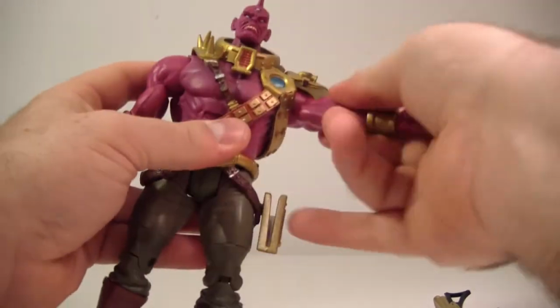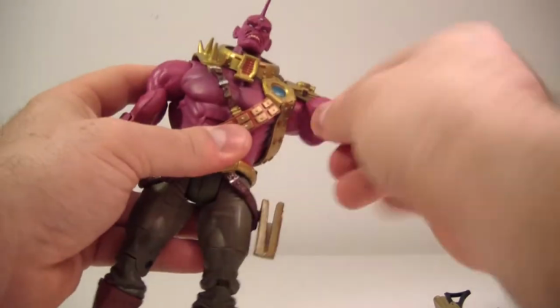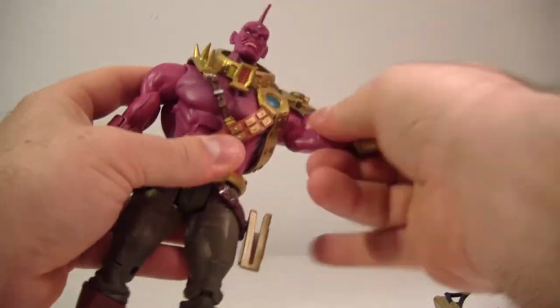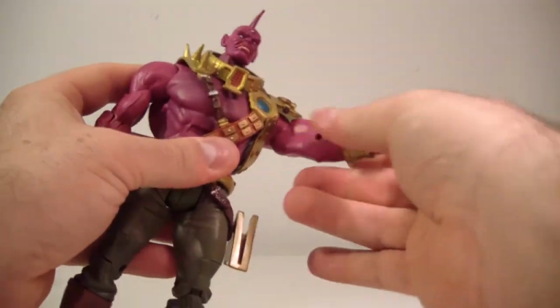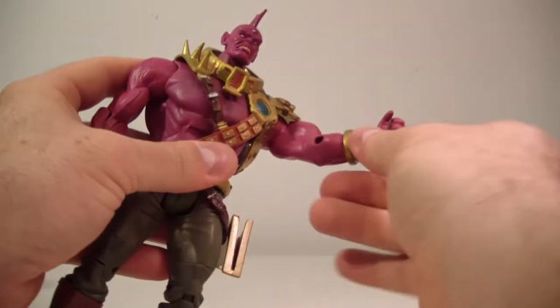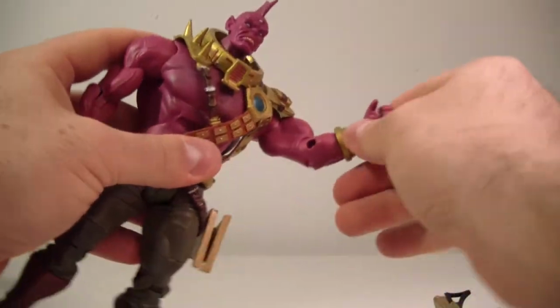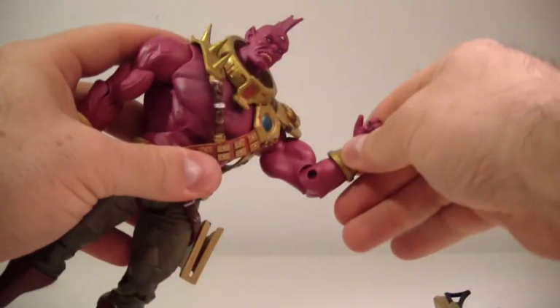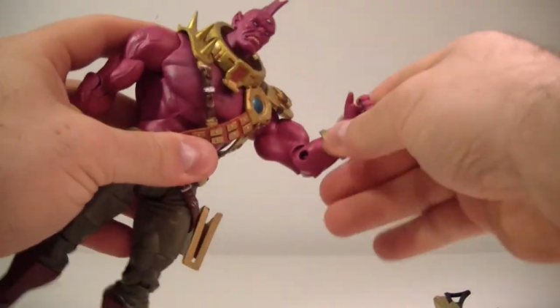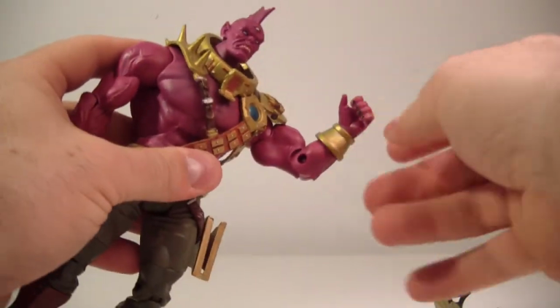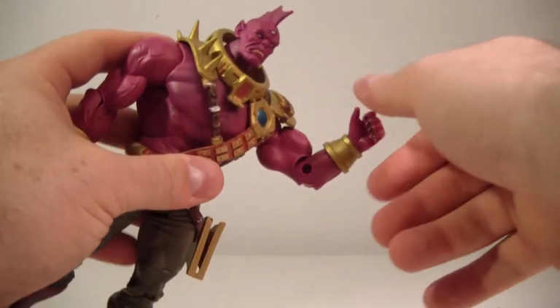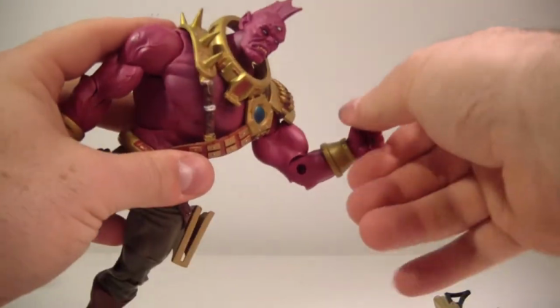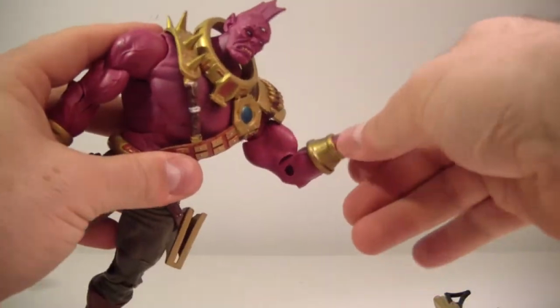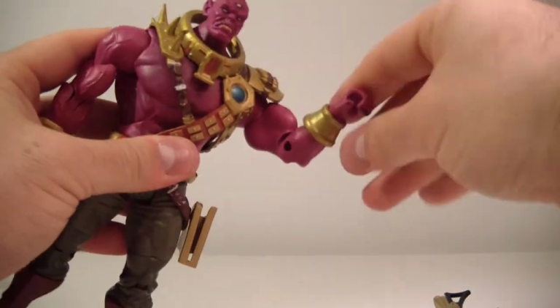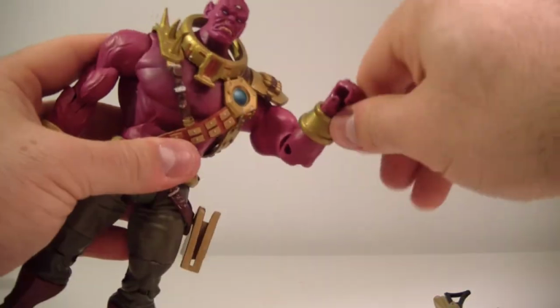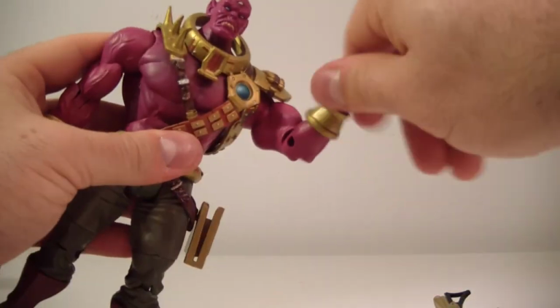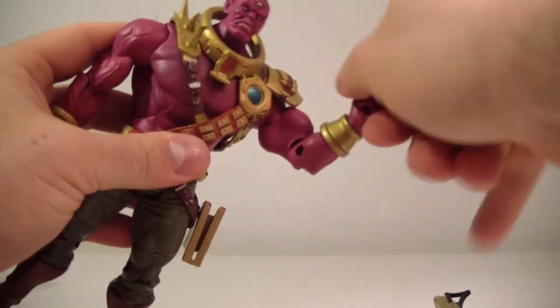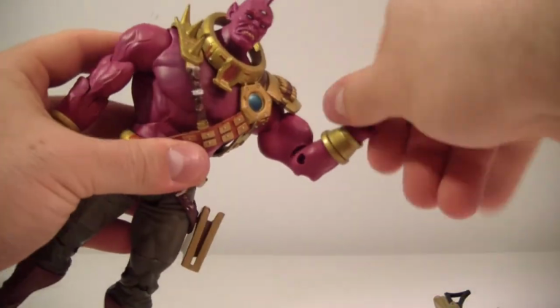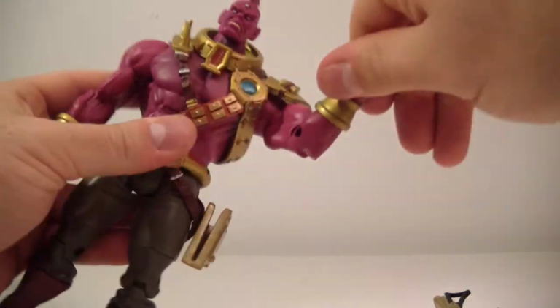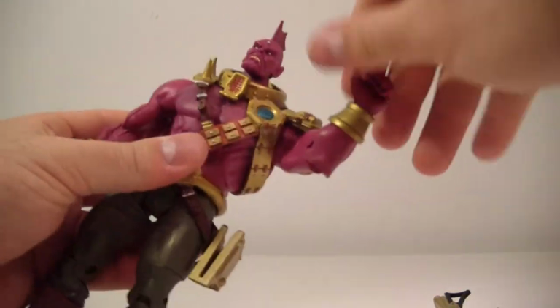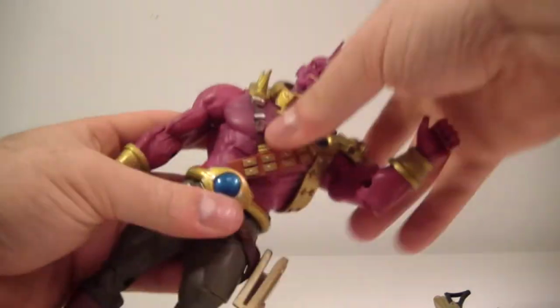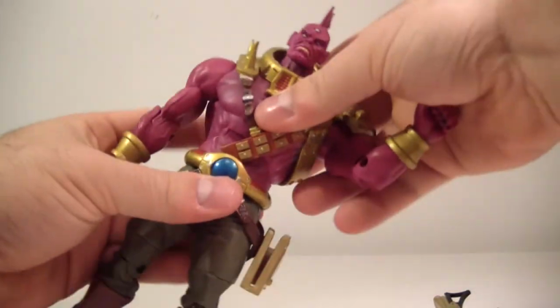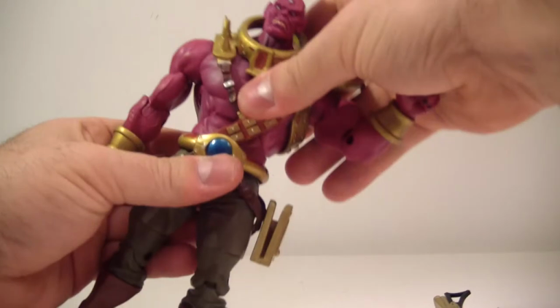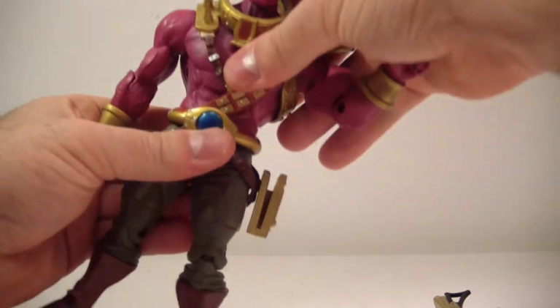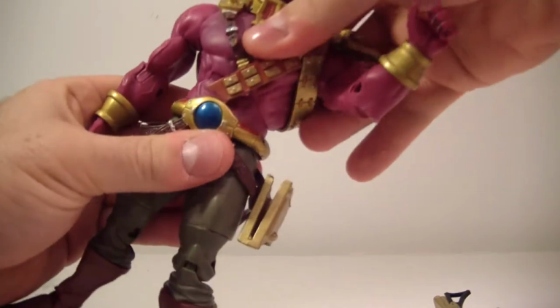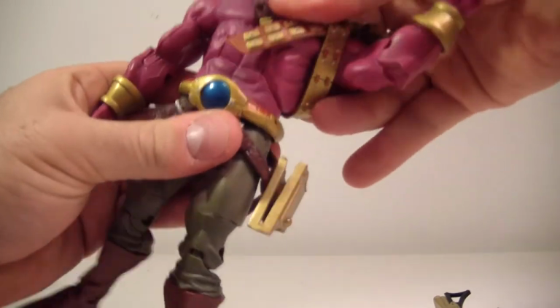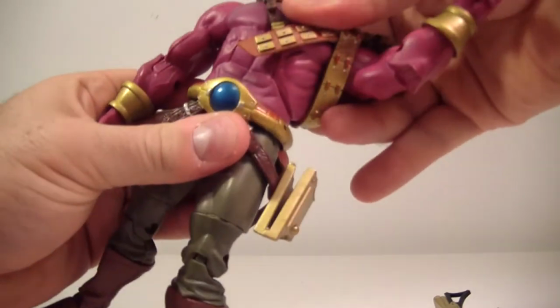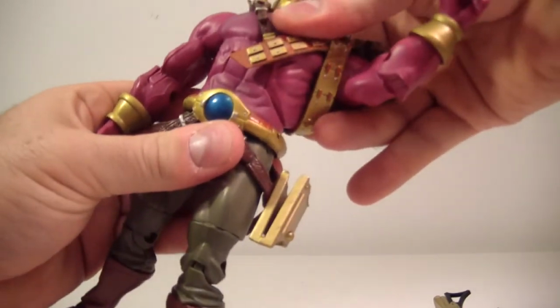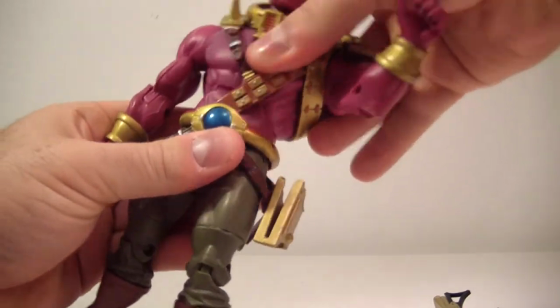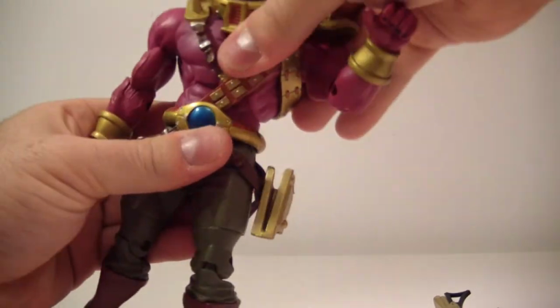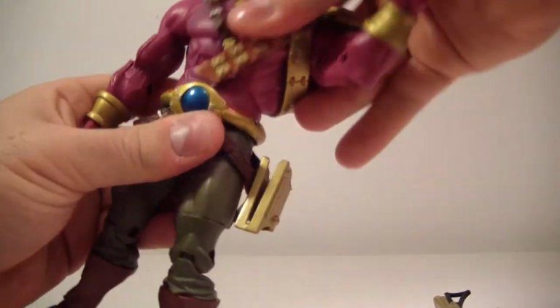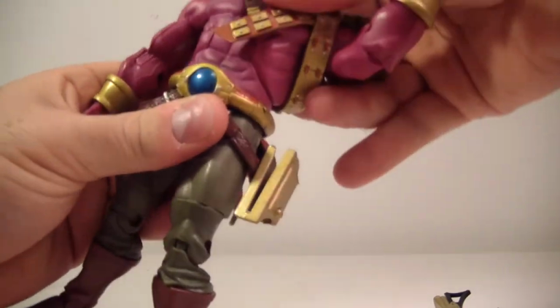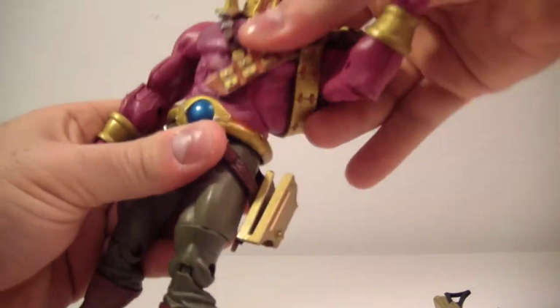He's got a bicep swivel, single bend at the elbow, and a wrist rotation.